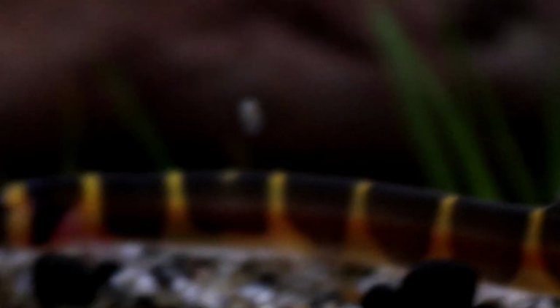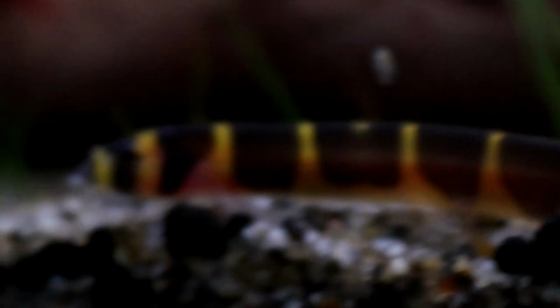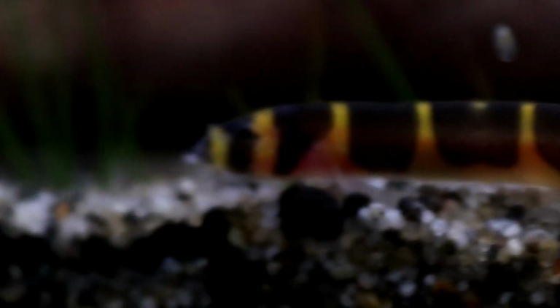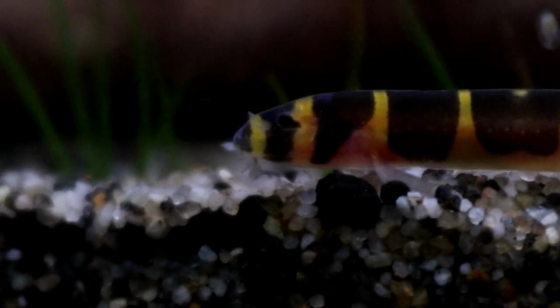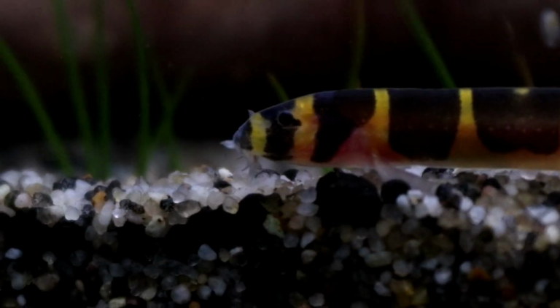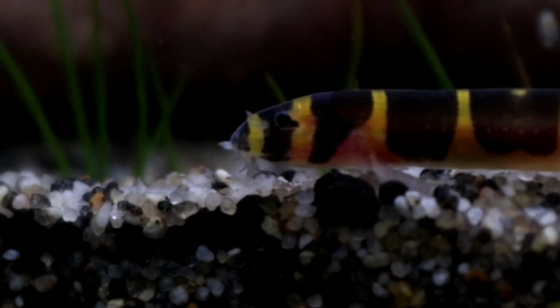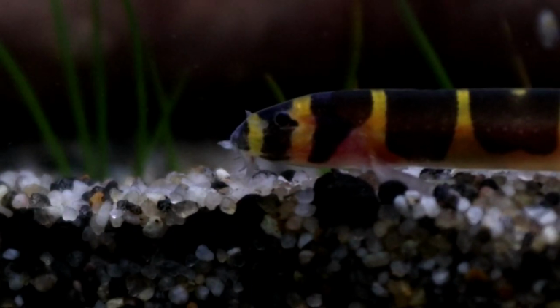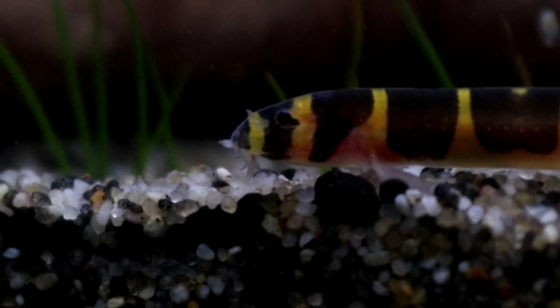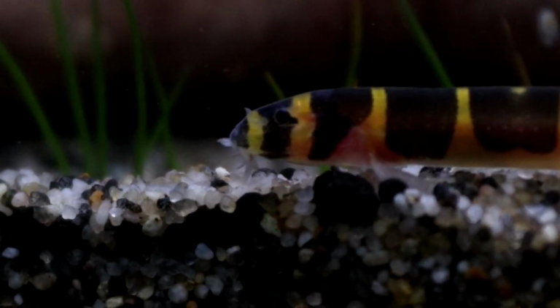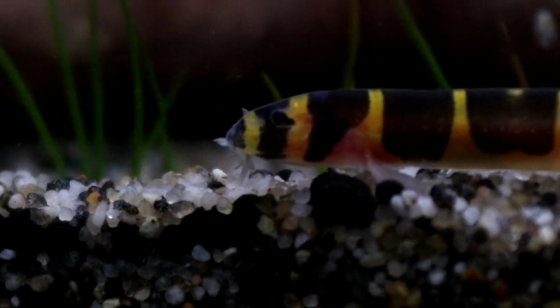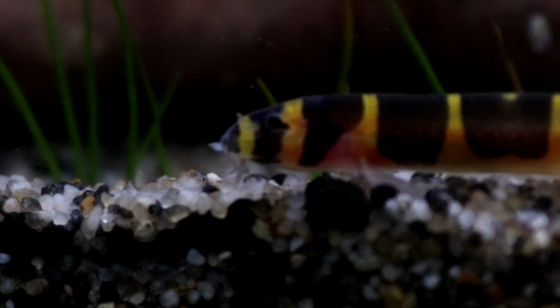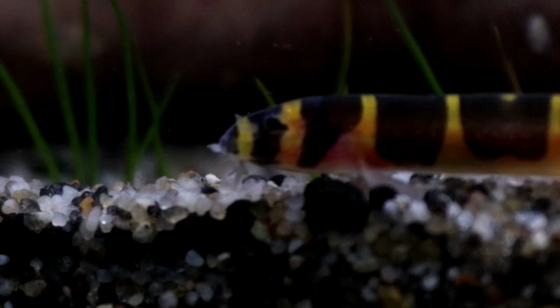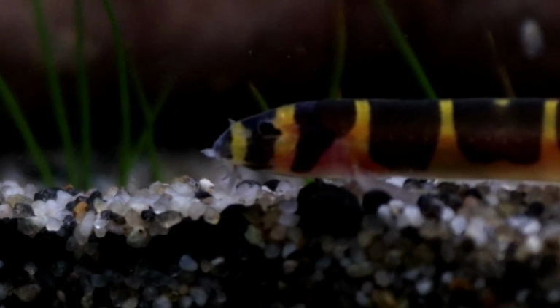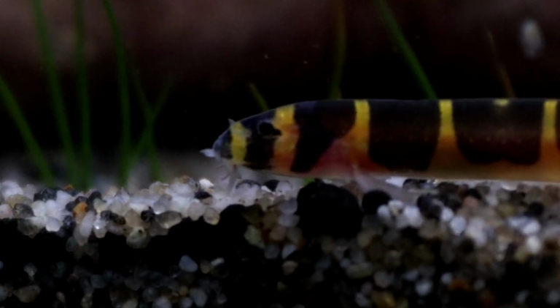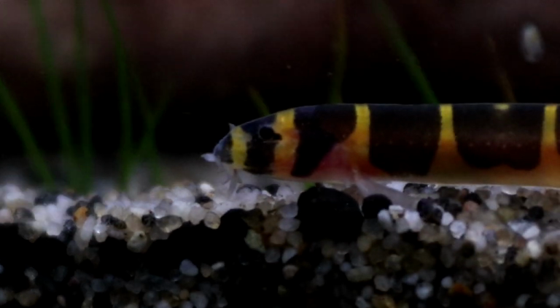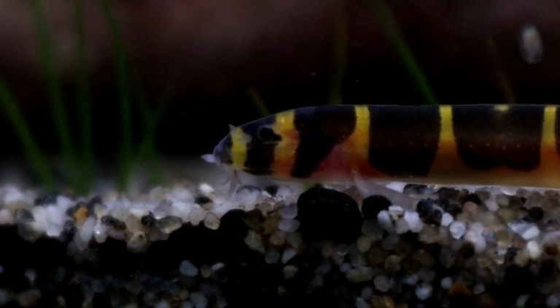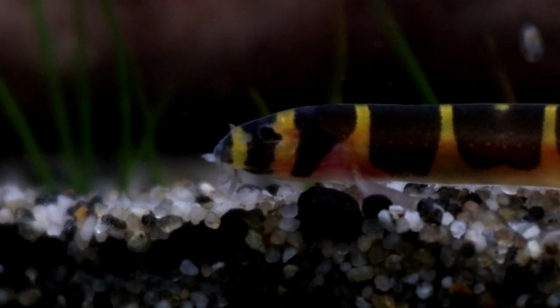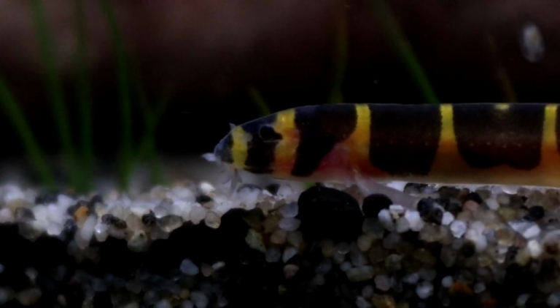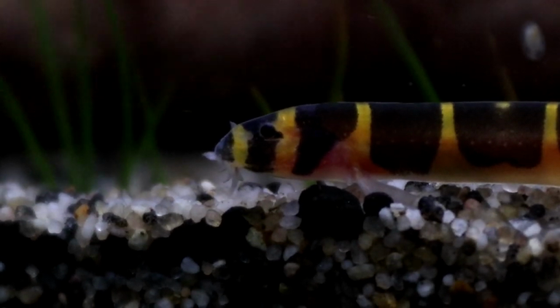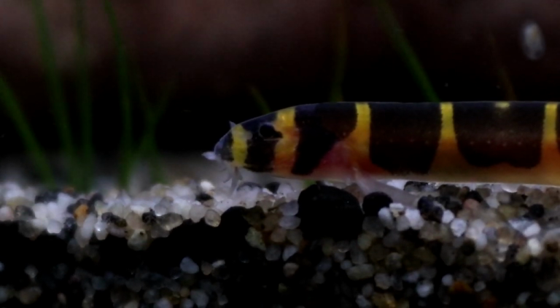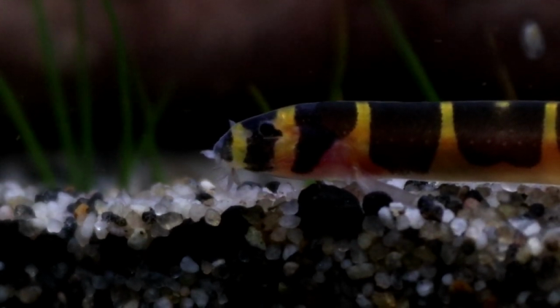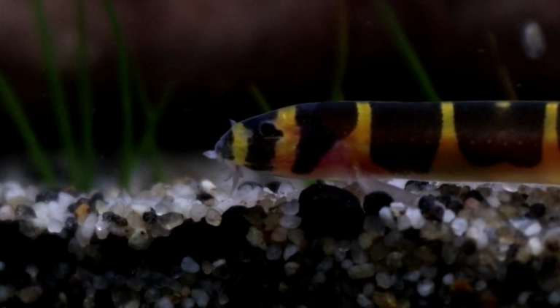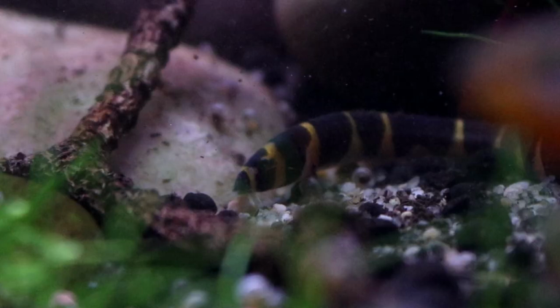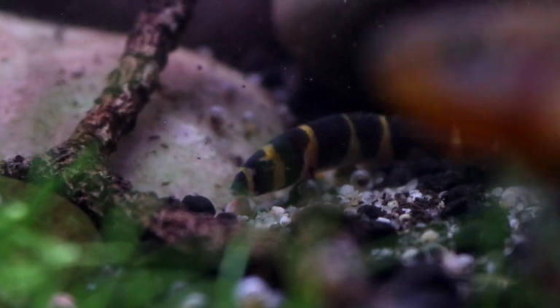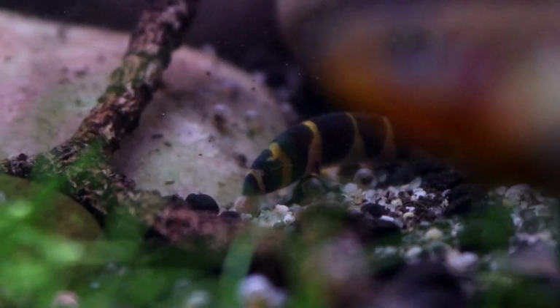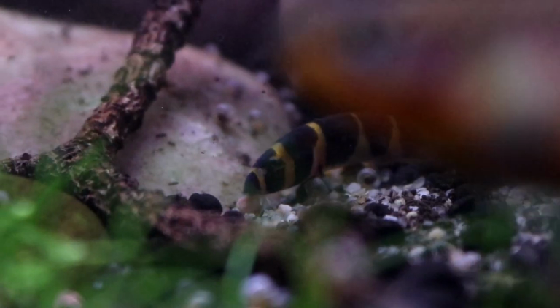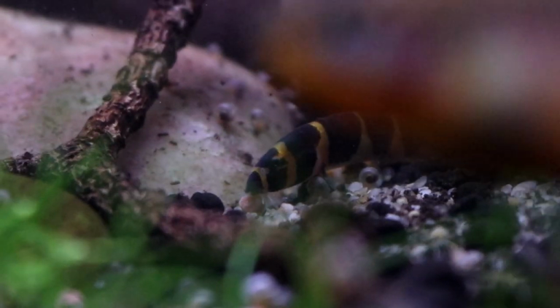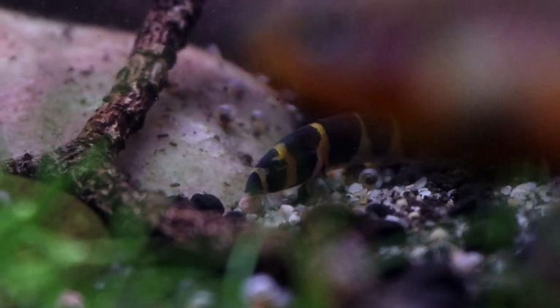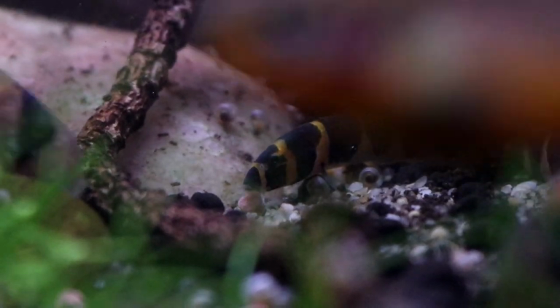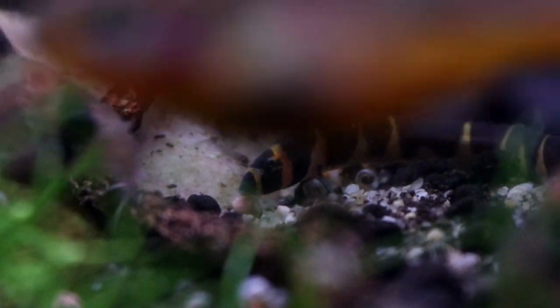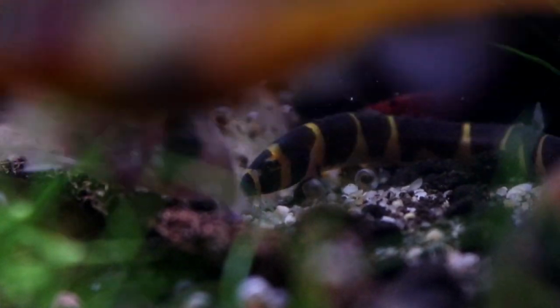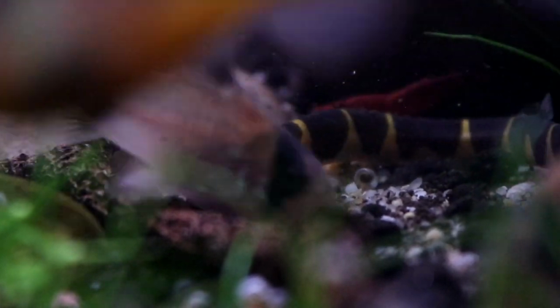Anywho, I hope you've enjoyed this little video all about Kuhli Loaches. Happy fish keeping everyone, and I will see you again soon.